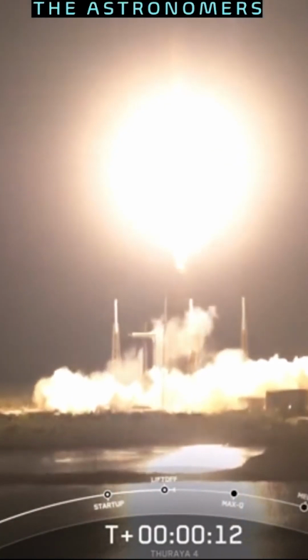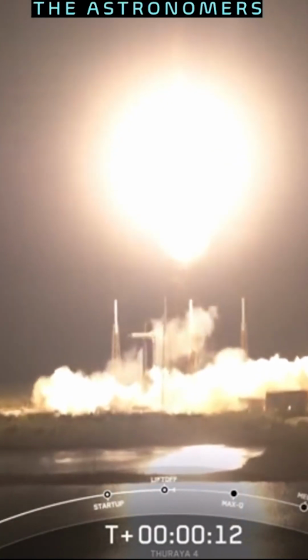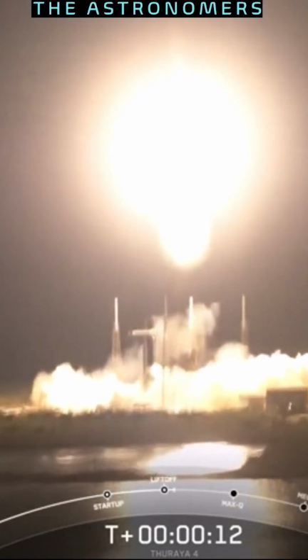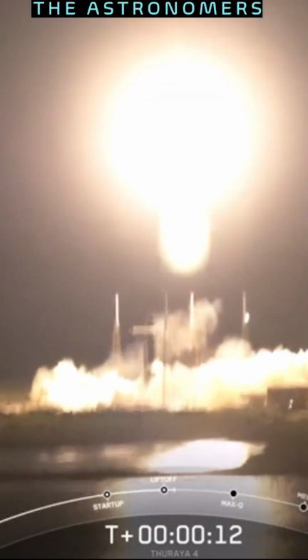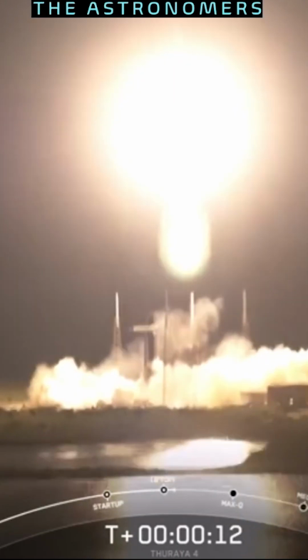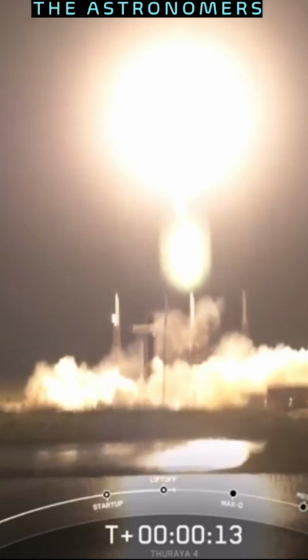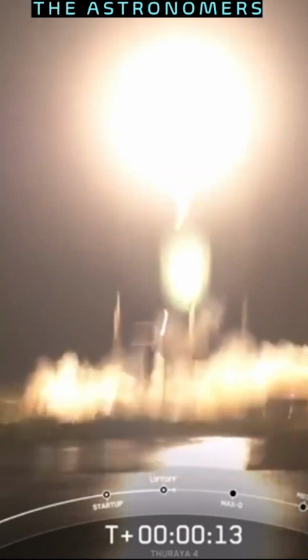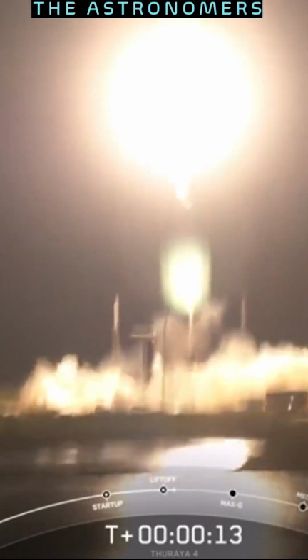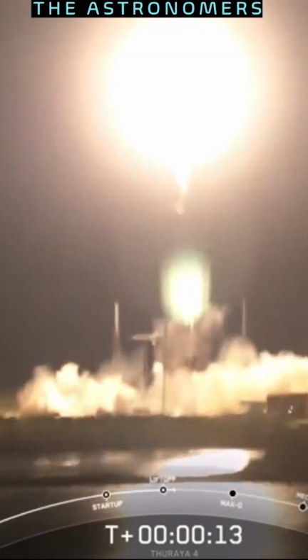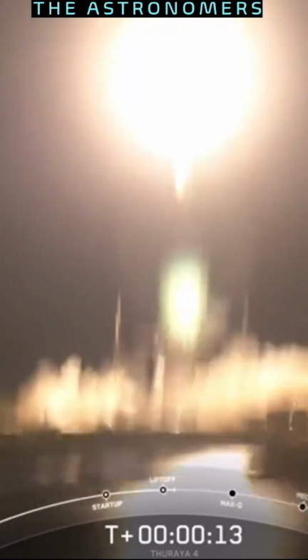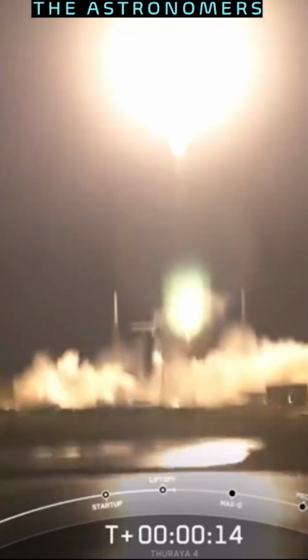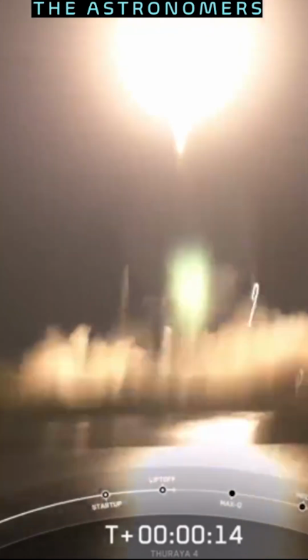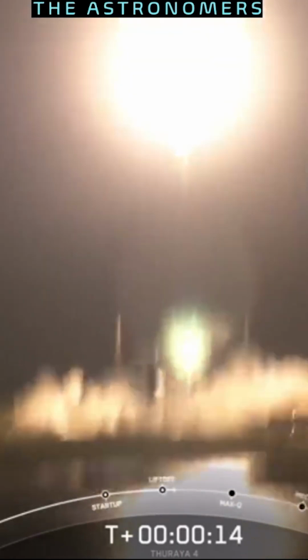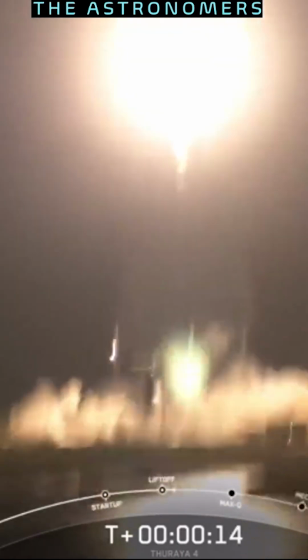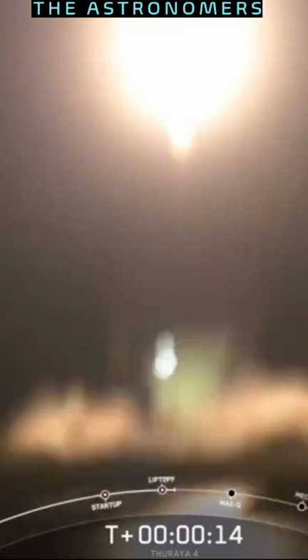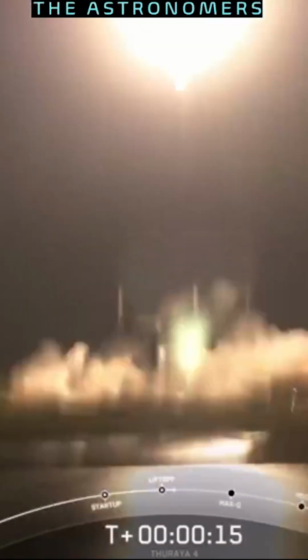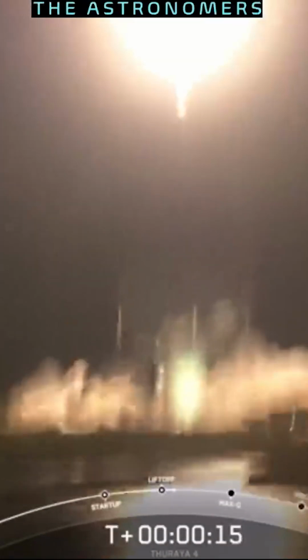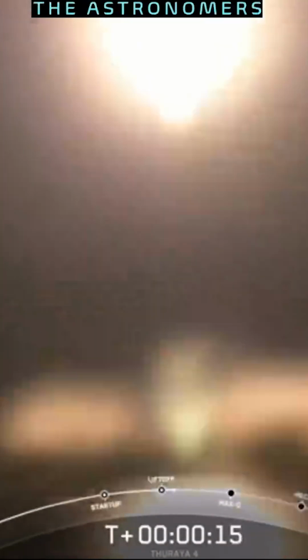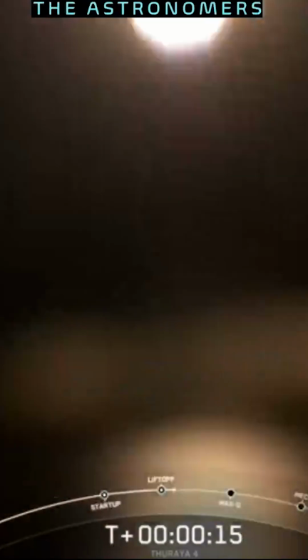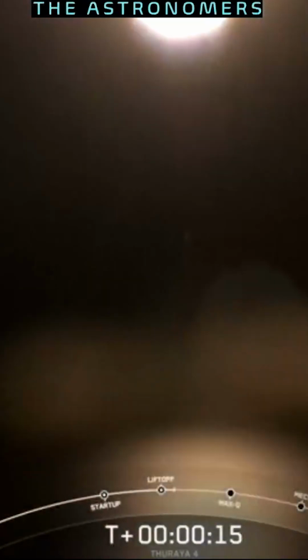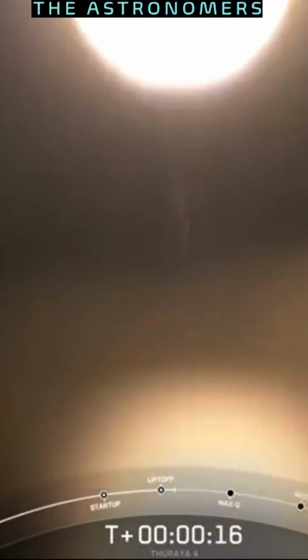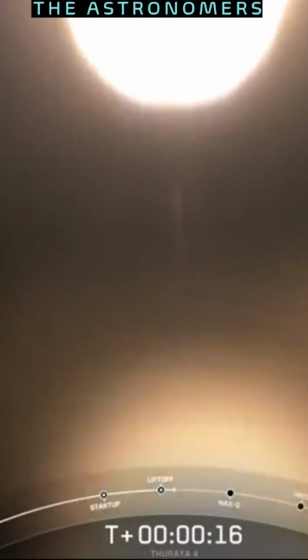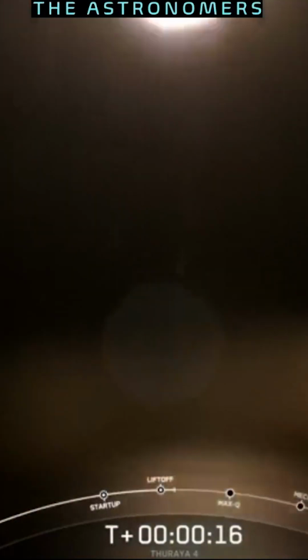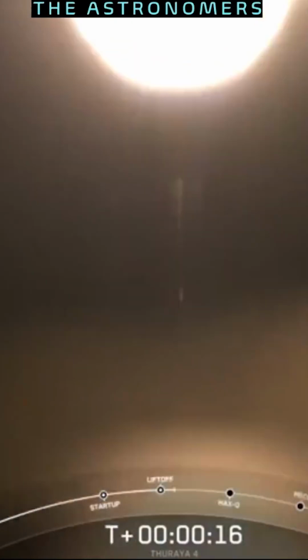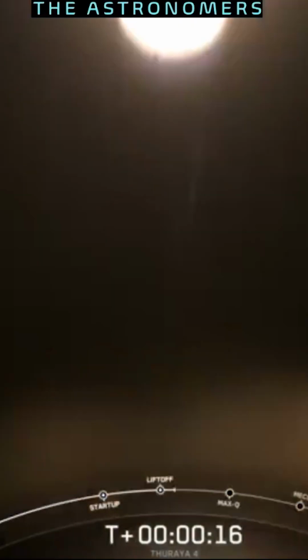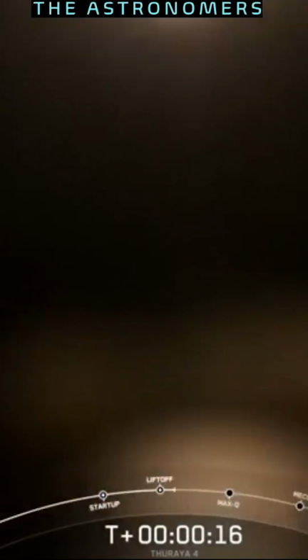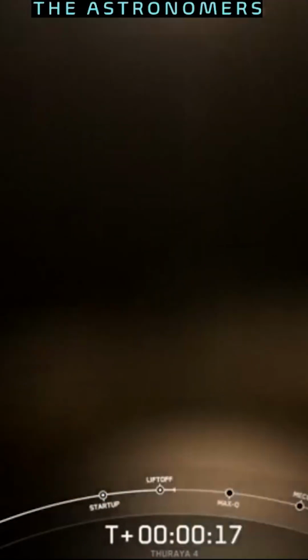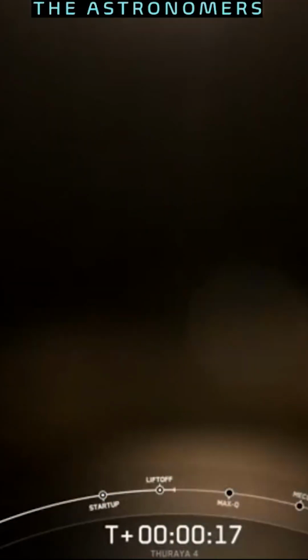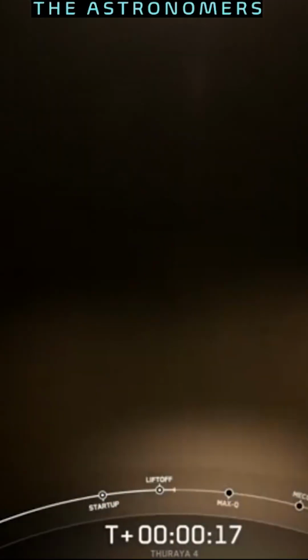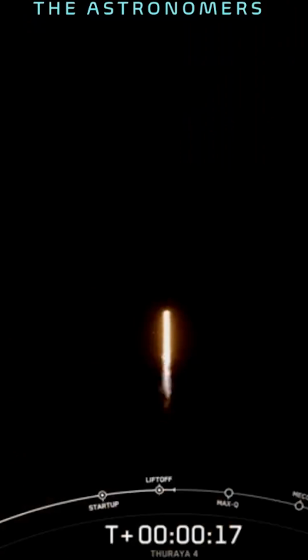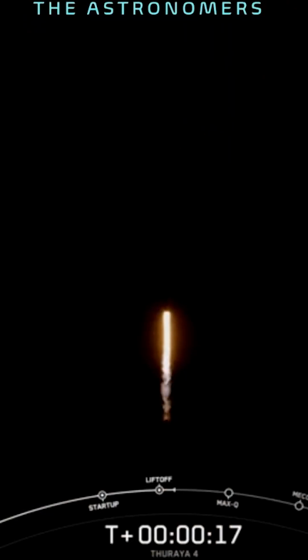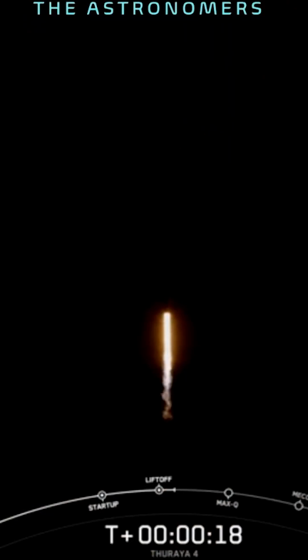Vehicle is pitching downrange. Nominal chamber pressure, regime on roll.